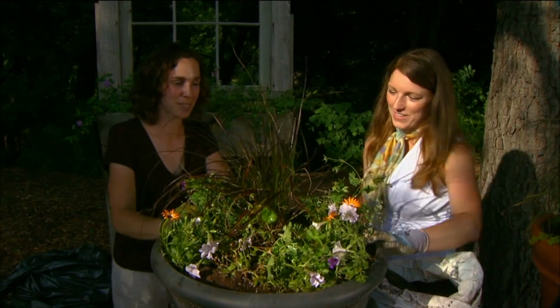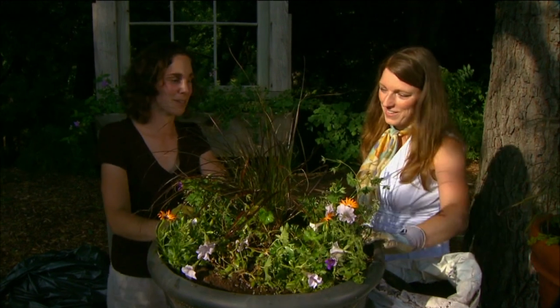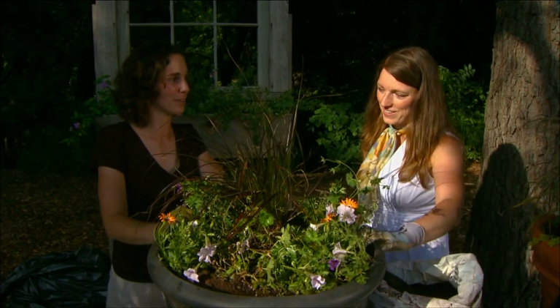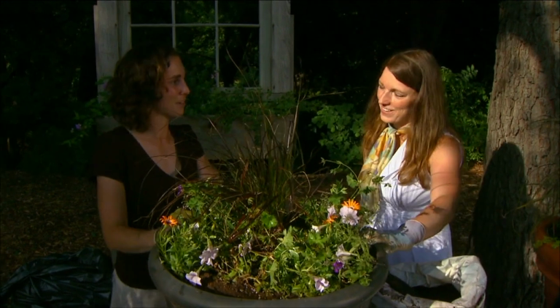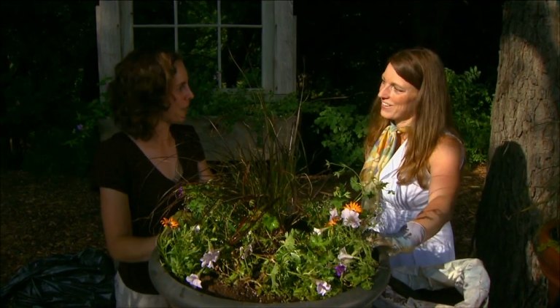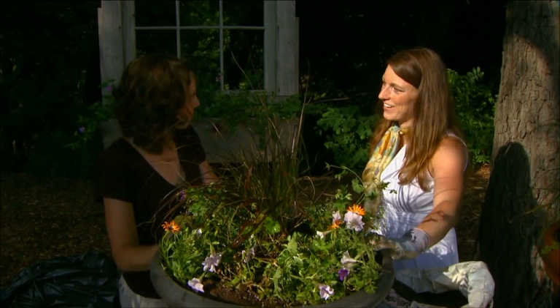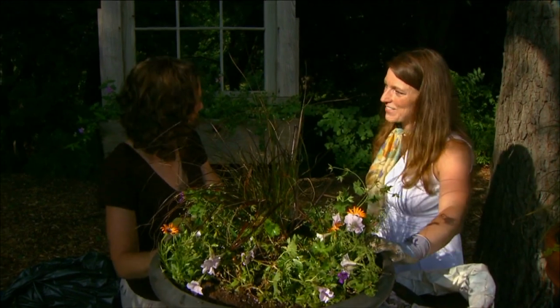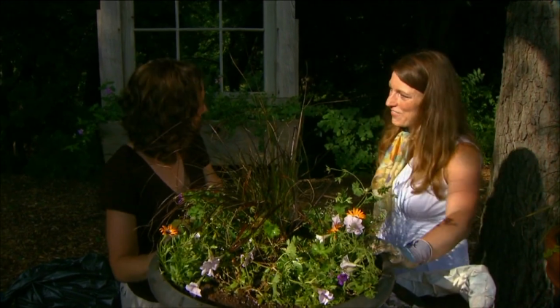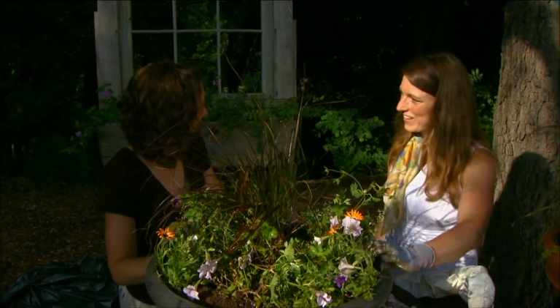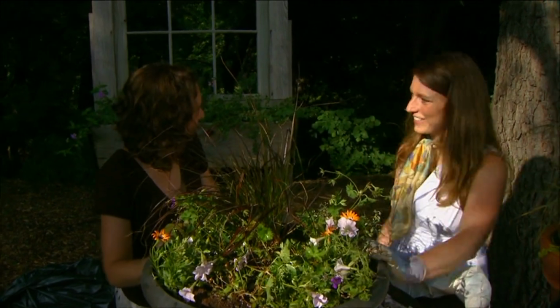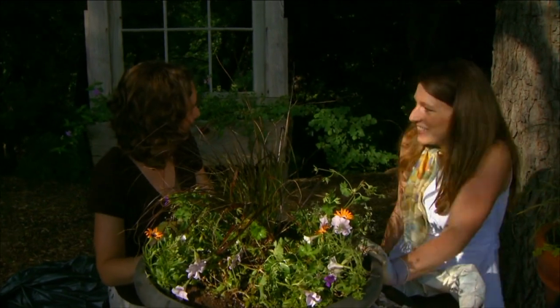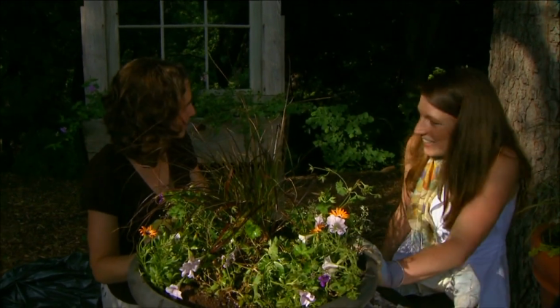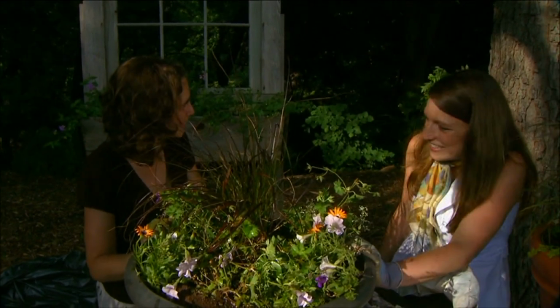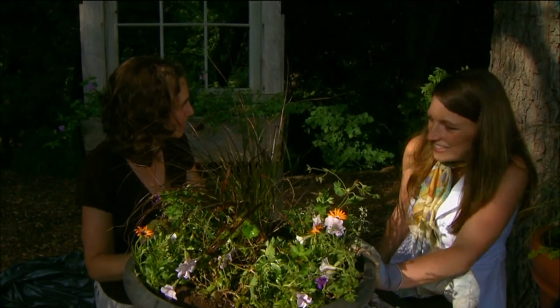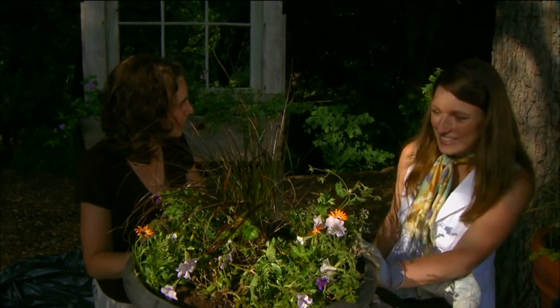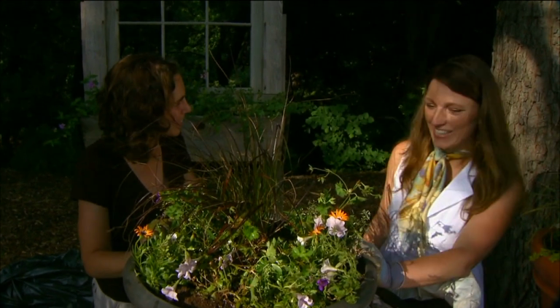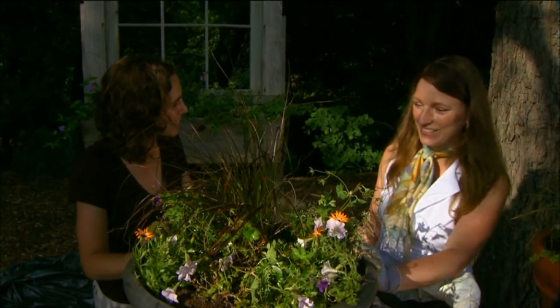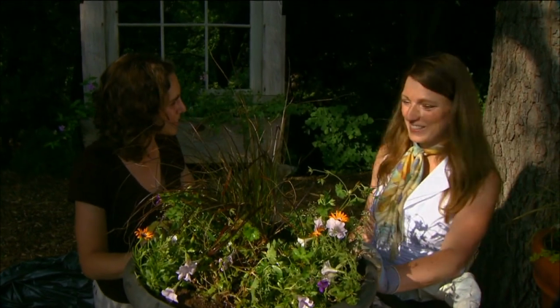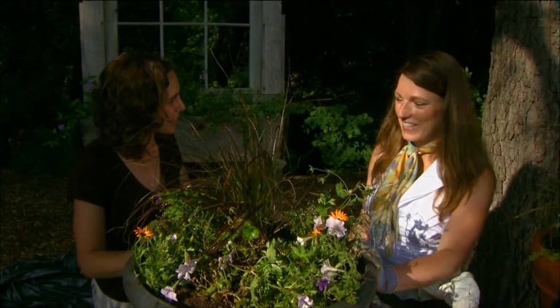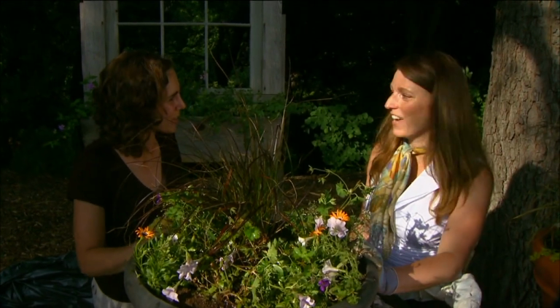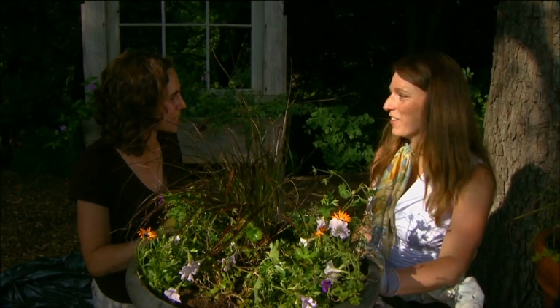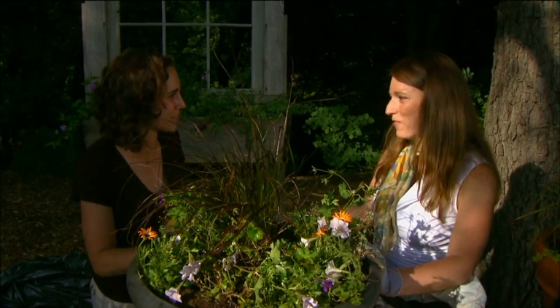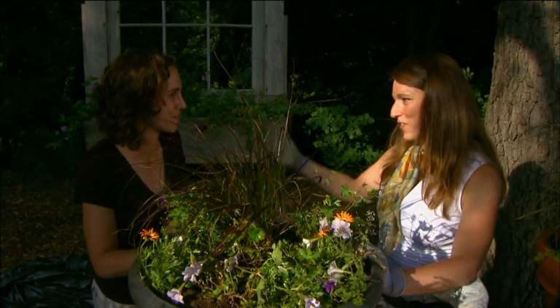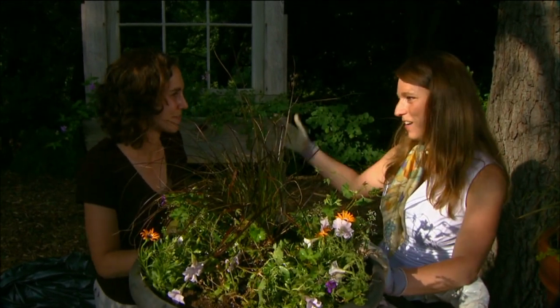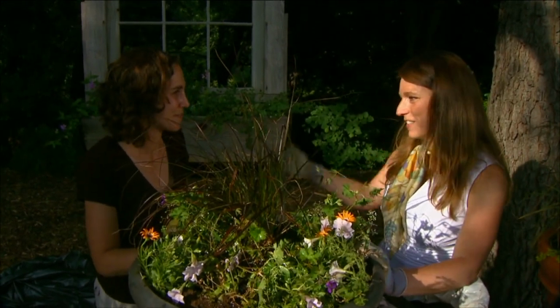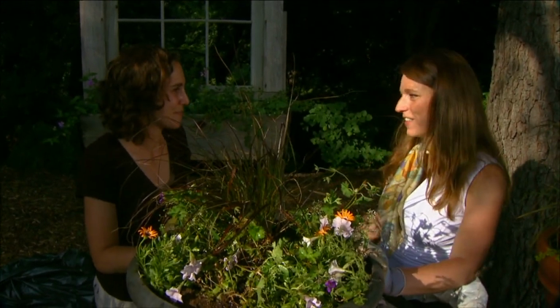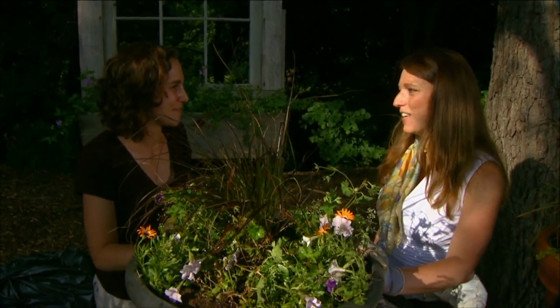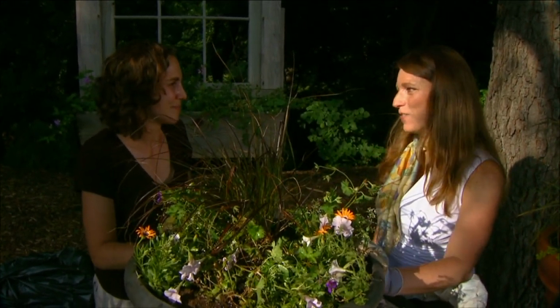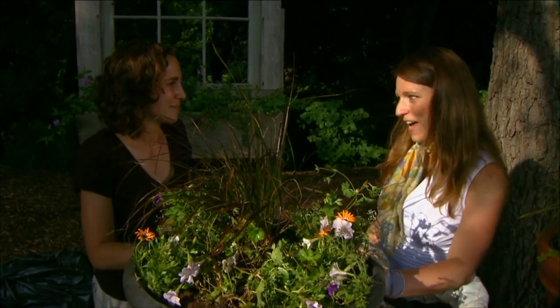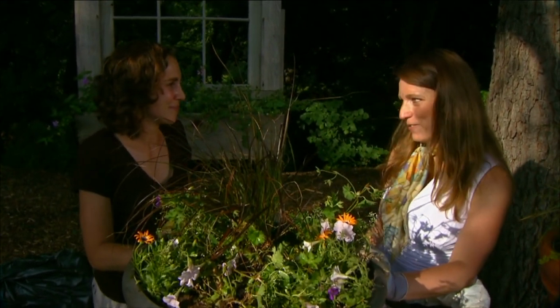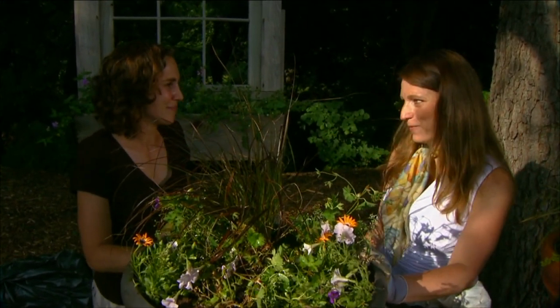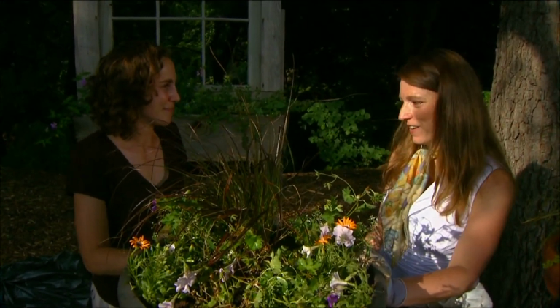This is going to look fabulous here in our studio. Thank you so much — I love your gardens, and thanks for having me.